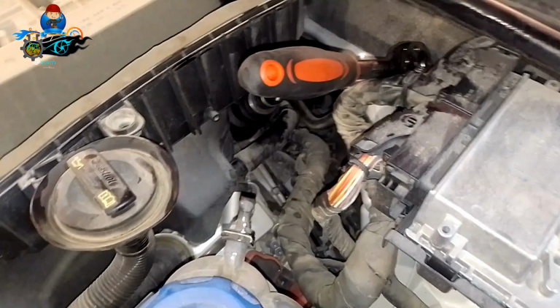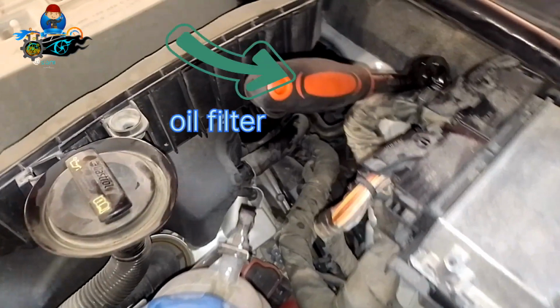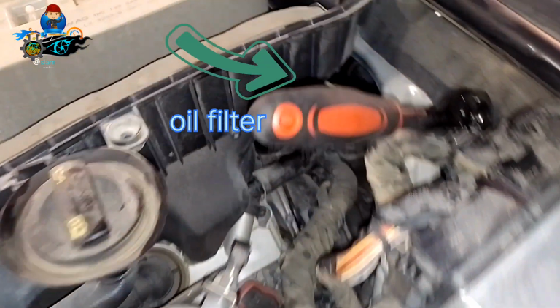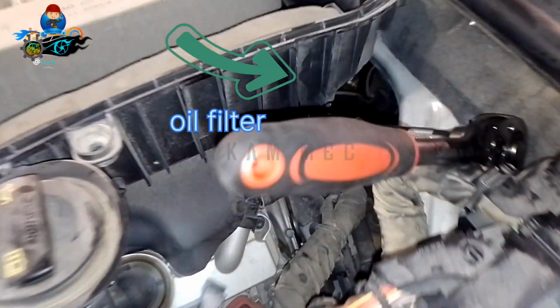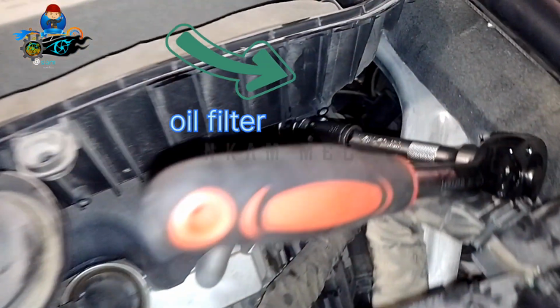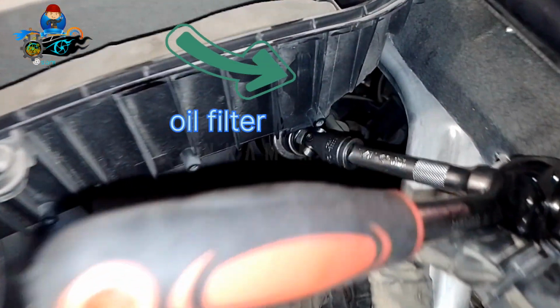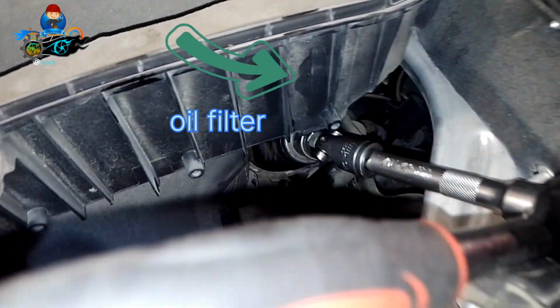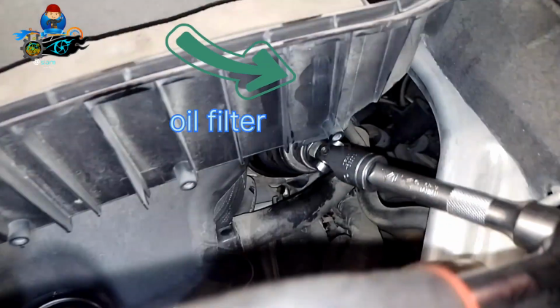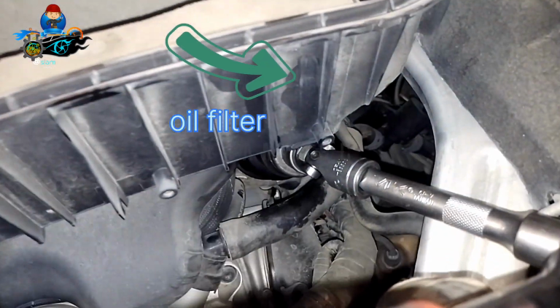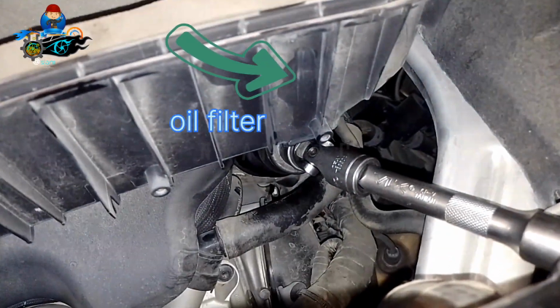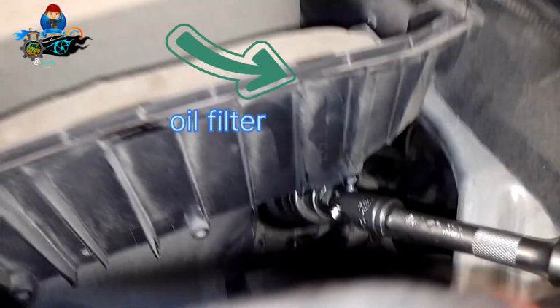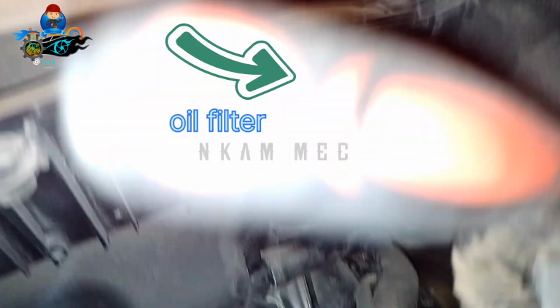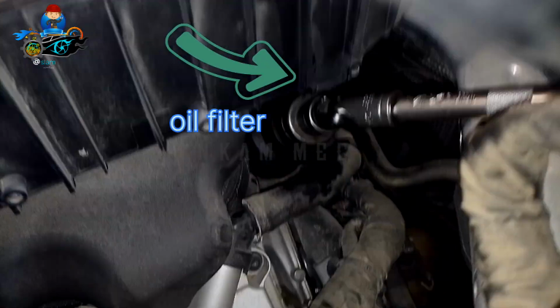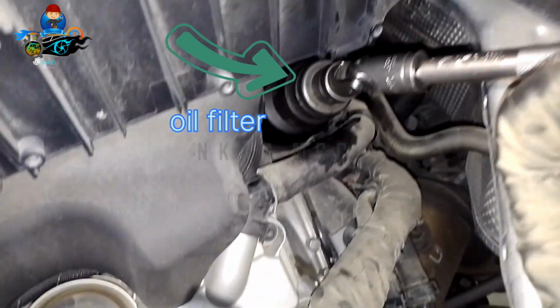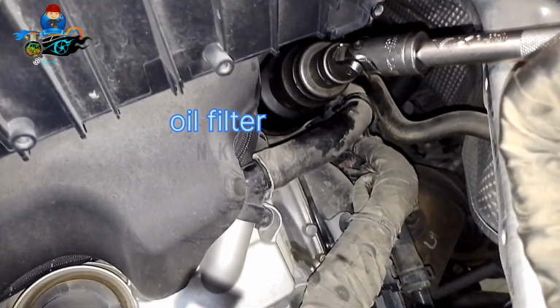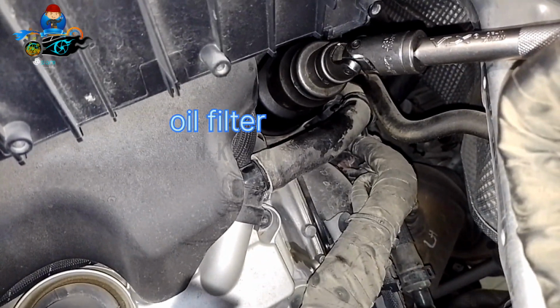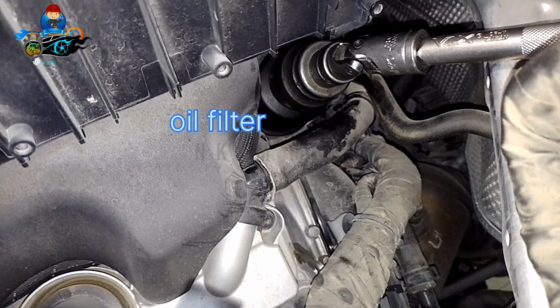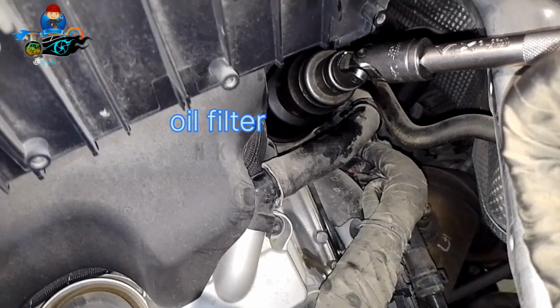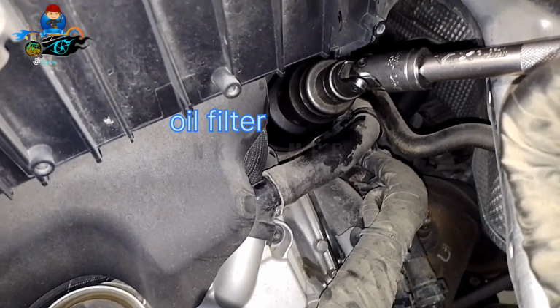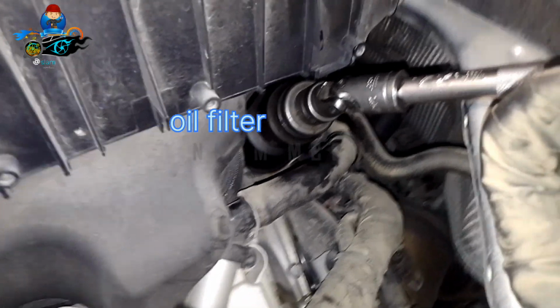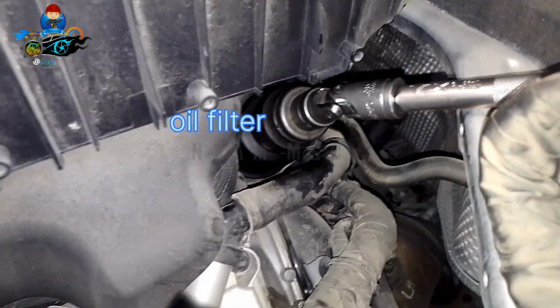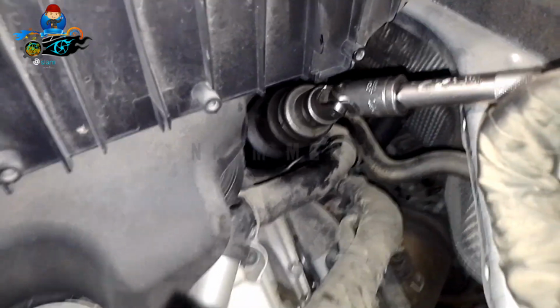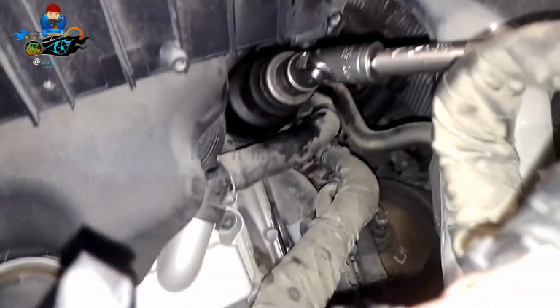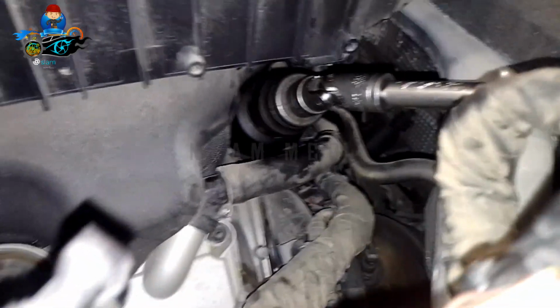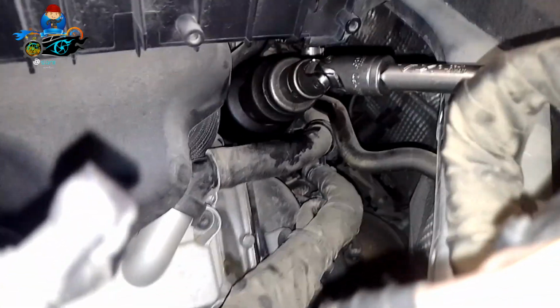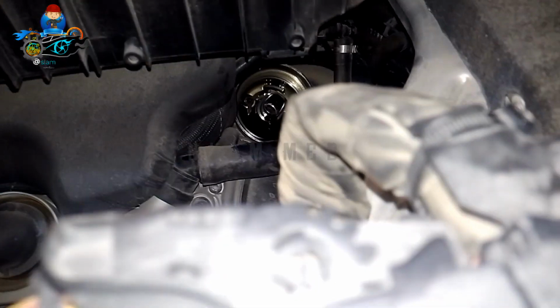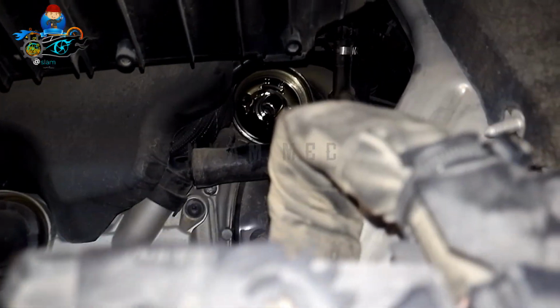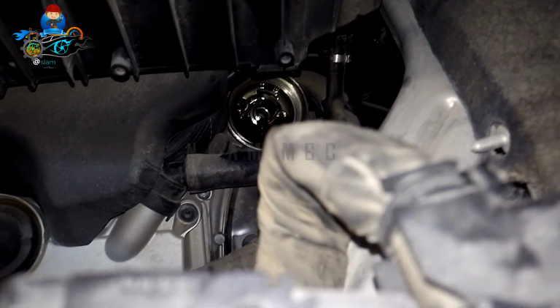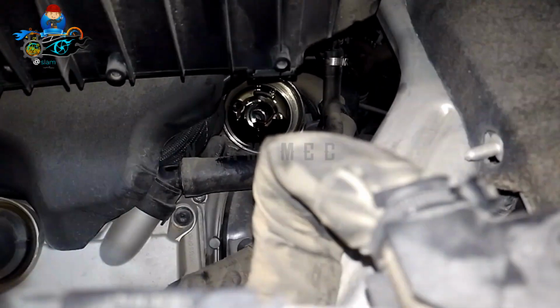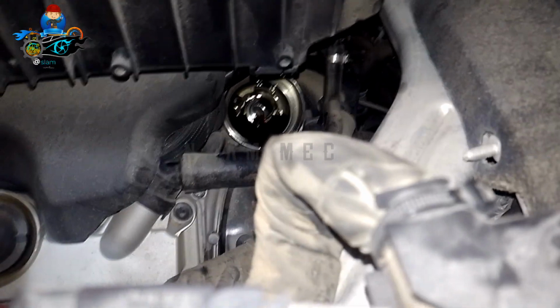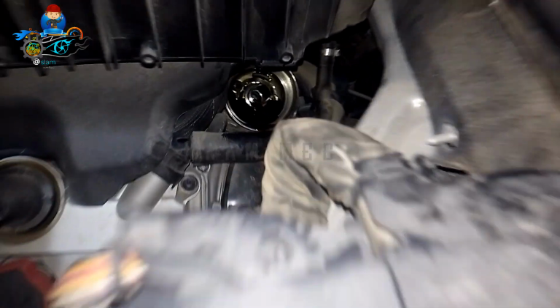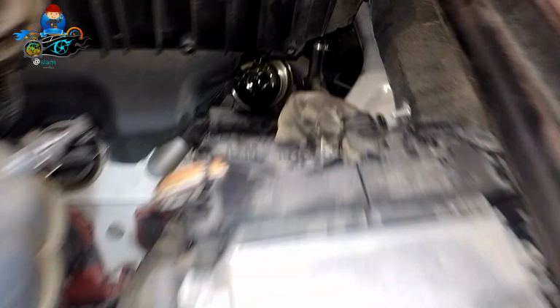For the oil filter, use a 36mm box wrench with a universal joint.